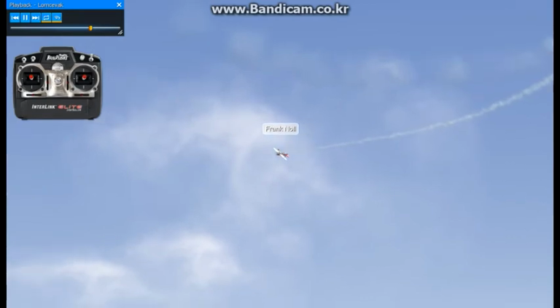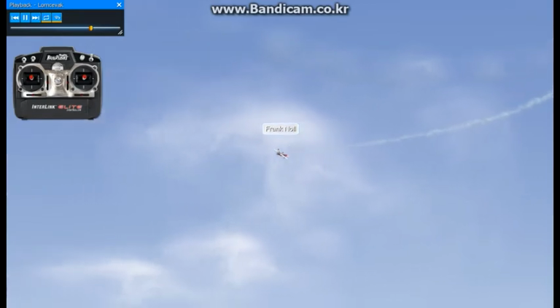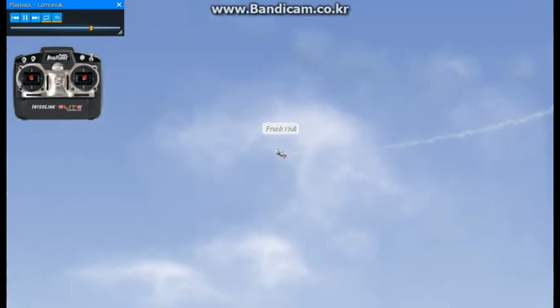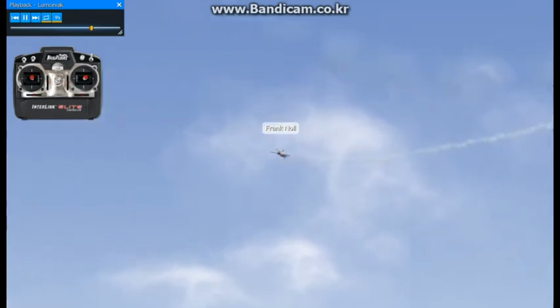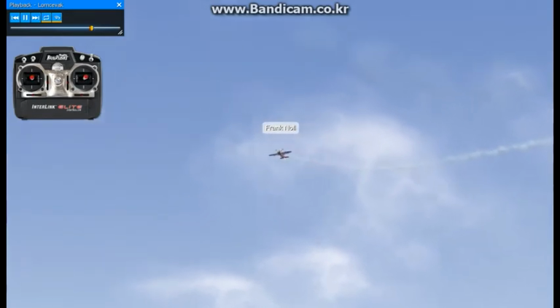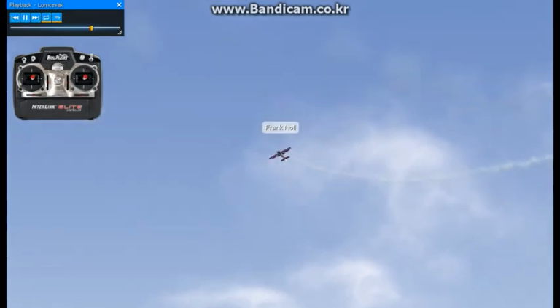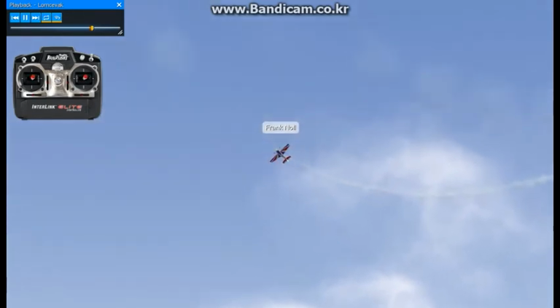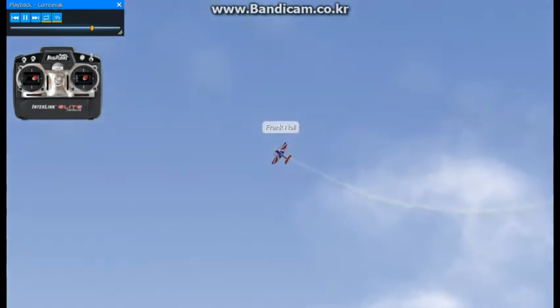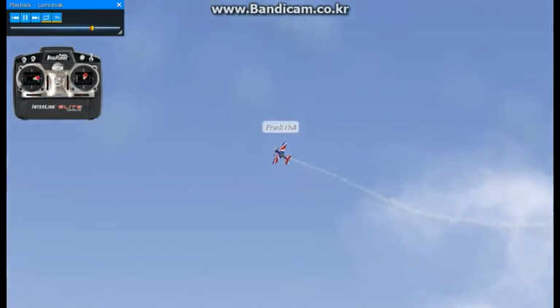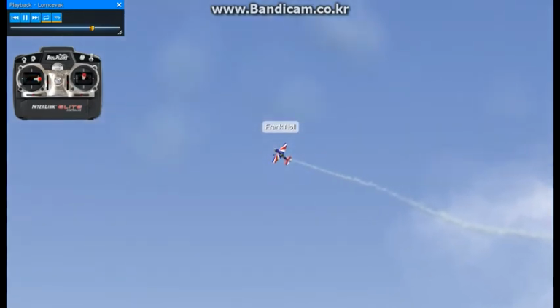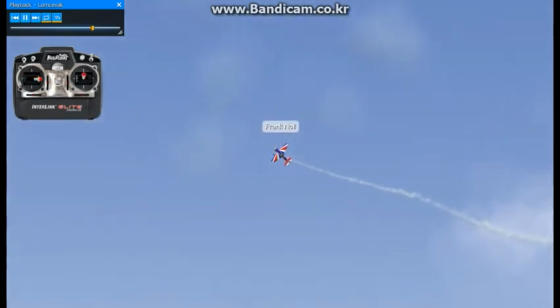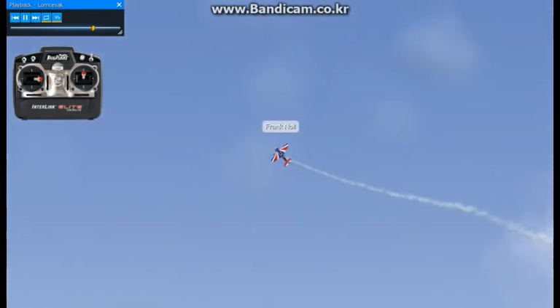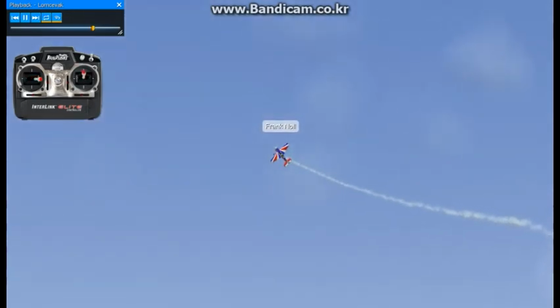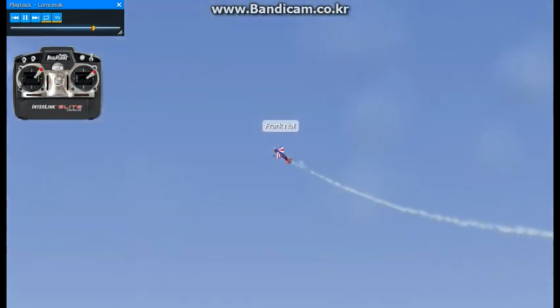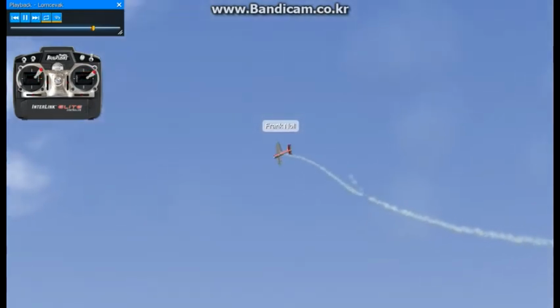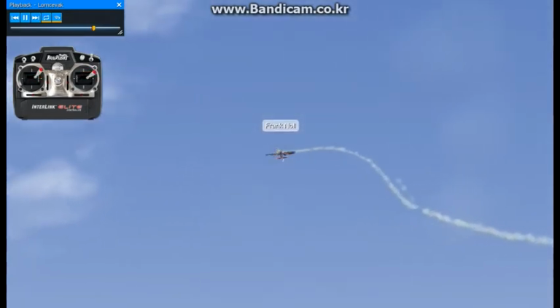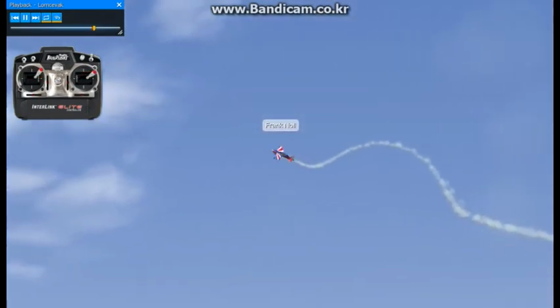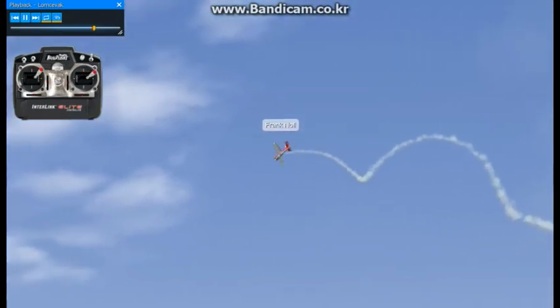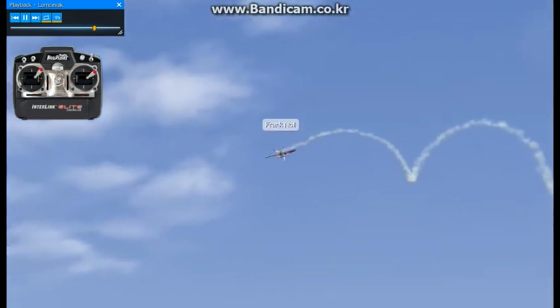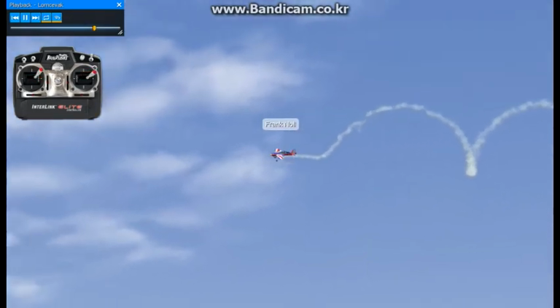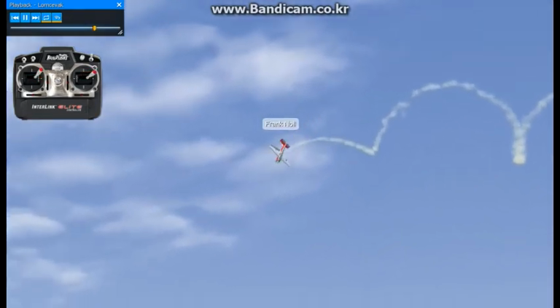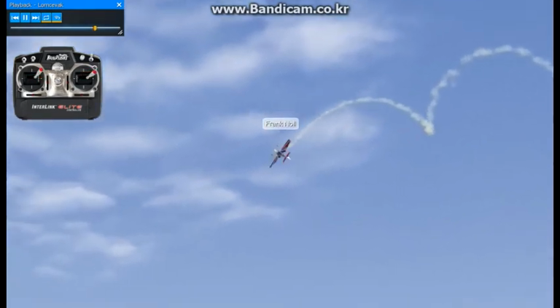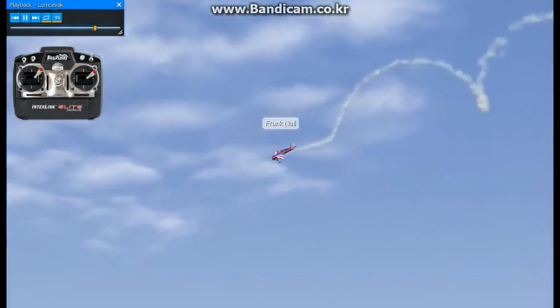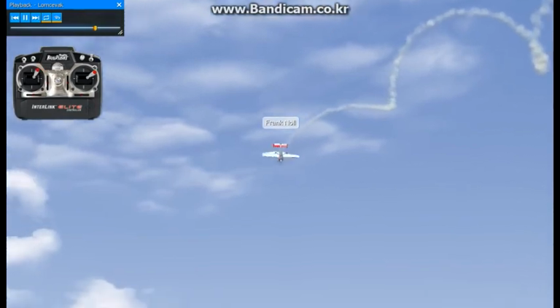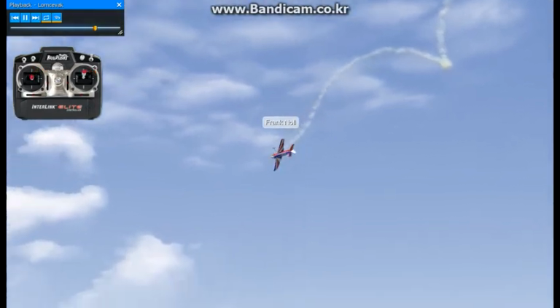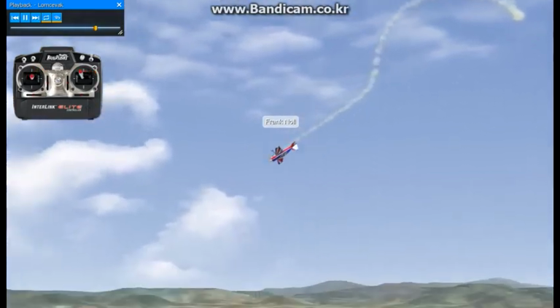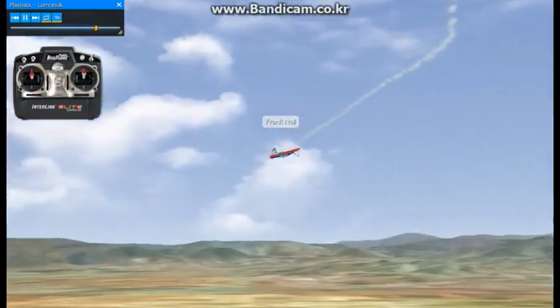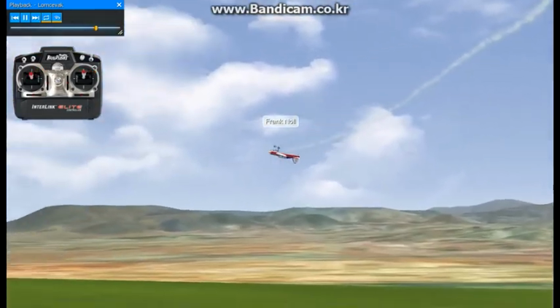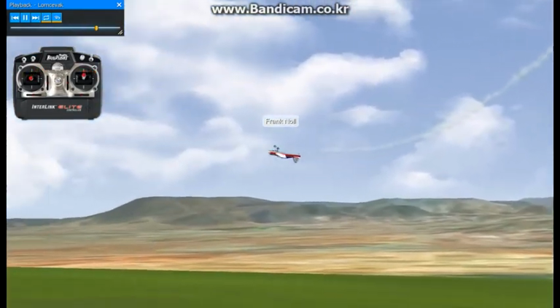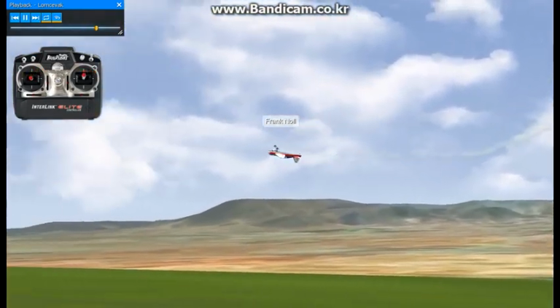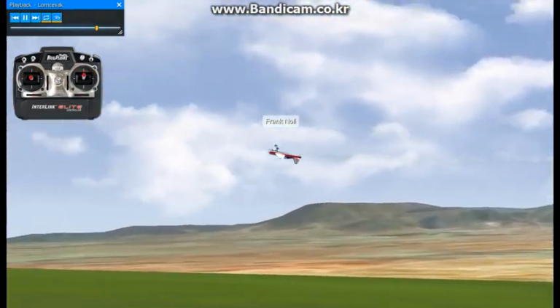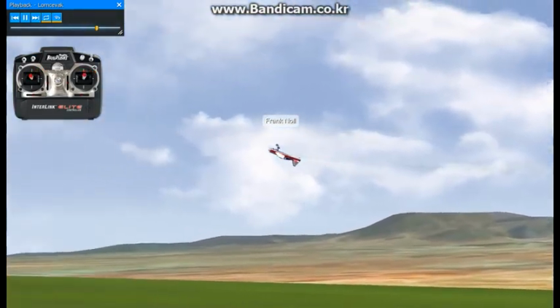I'll show you another variation of the way to enter it — it's from knife edge. Push it over that way, that's another direction, then wait for it to come back around and you can stop it.